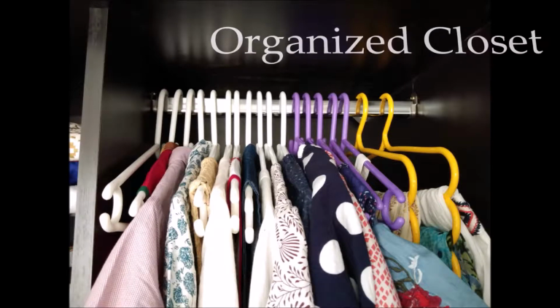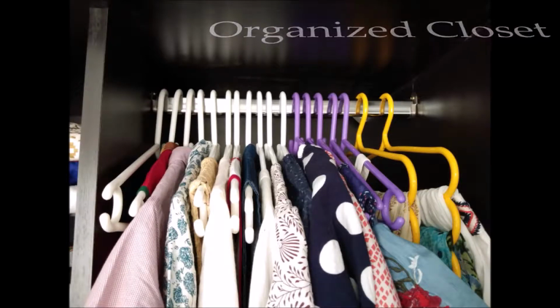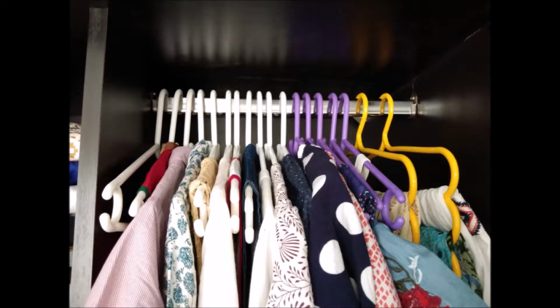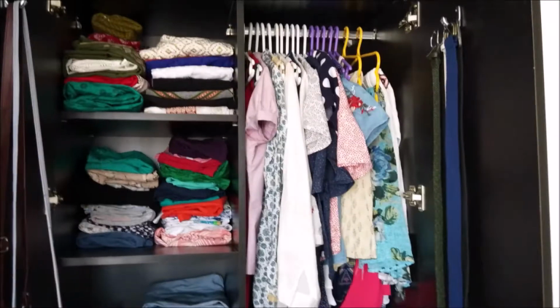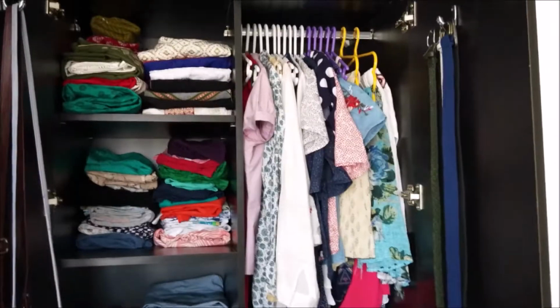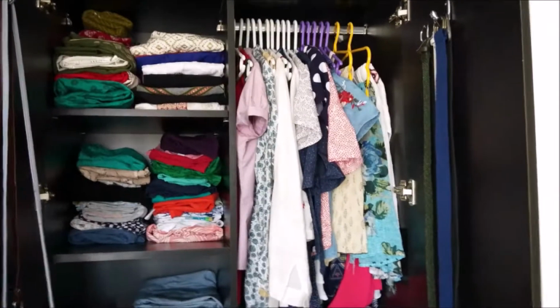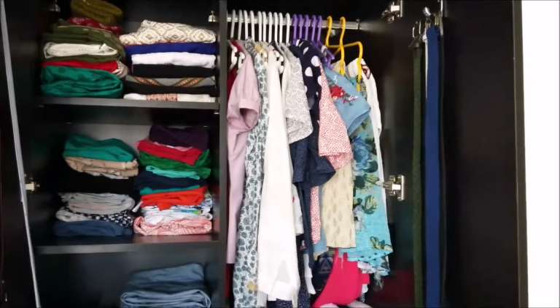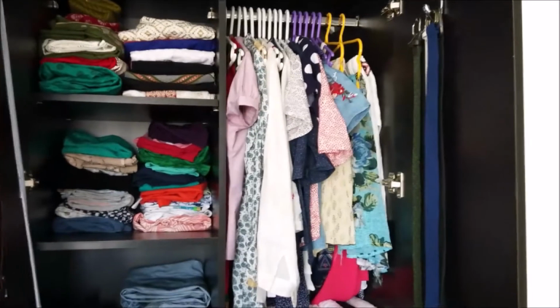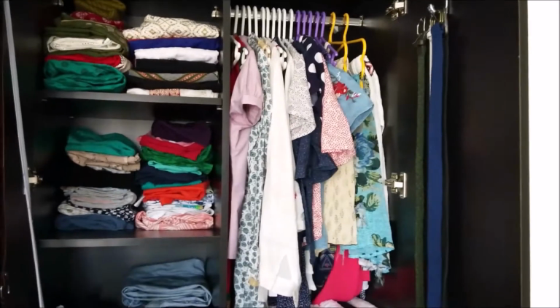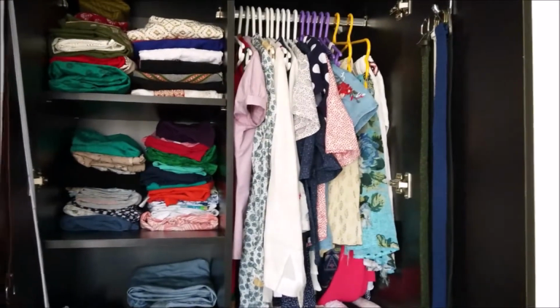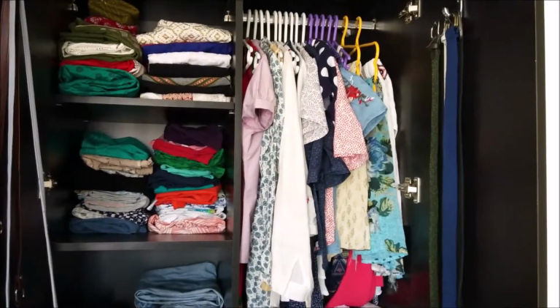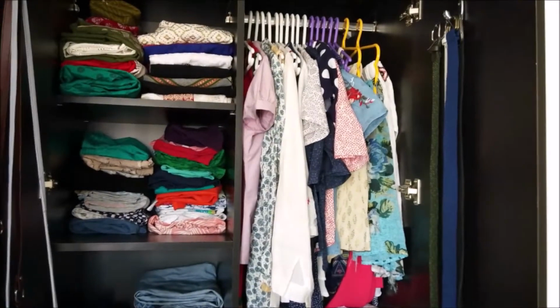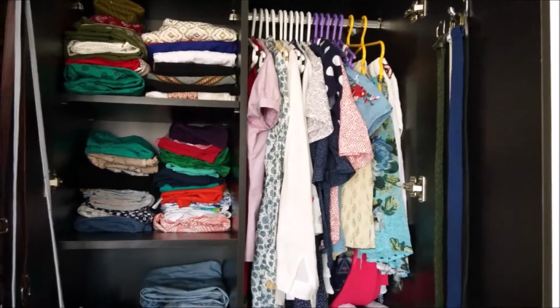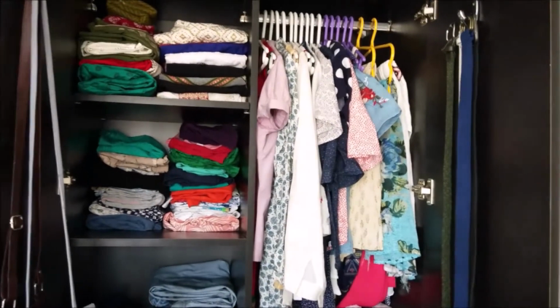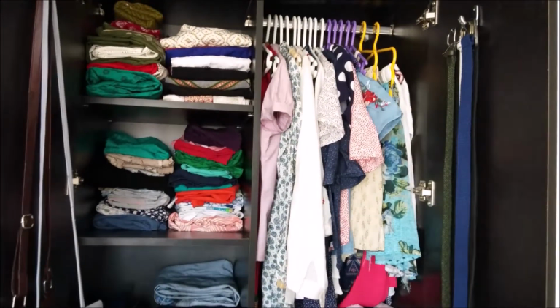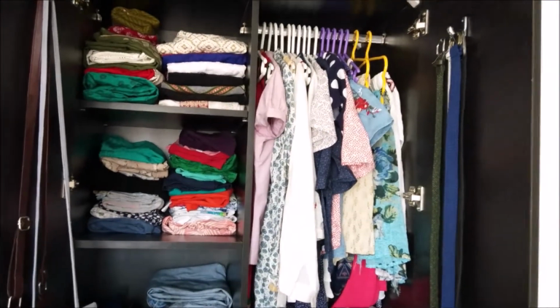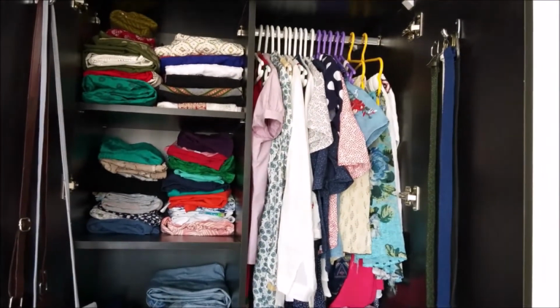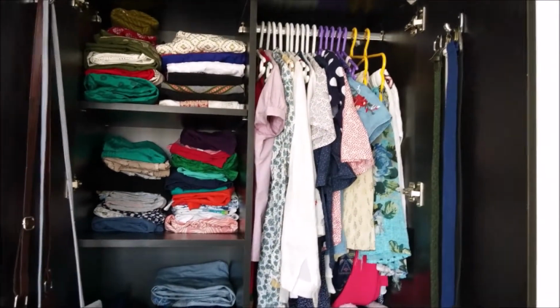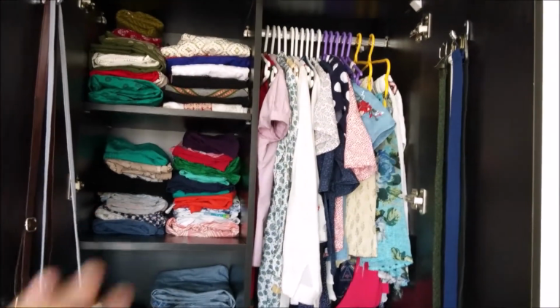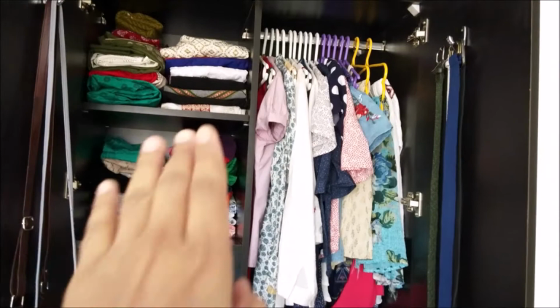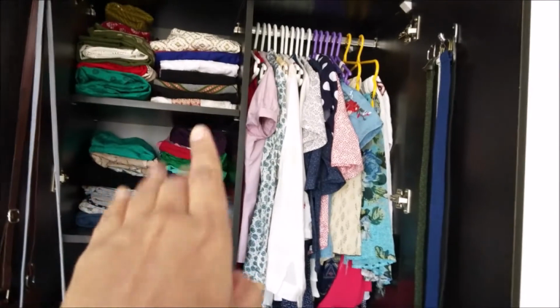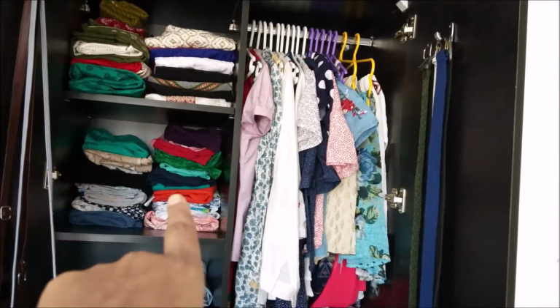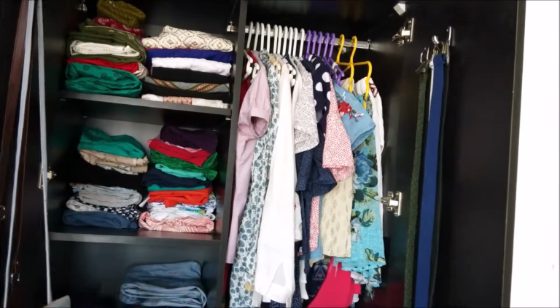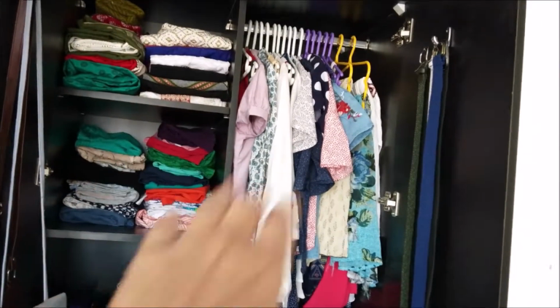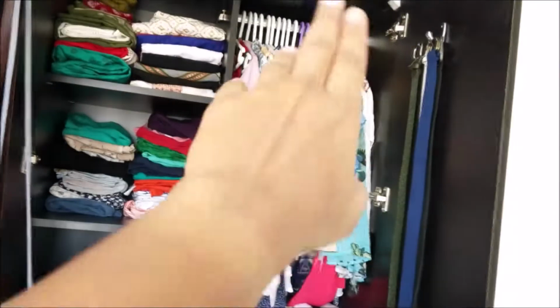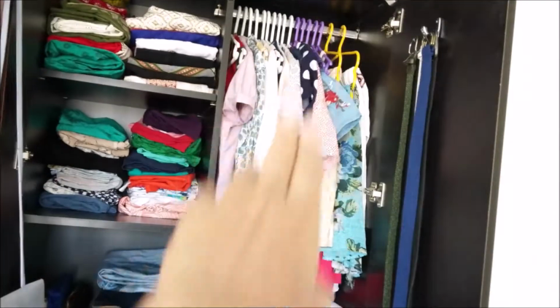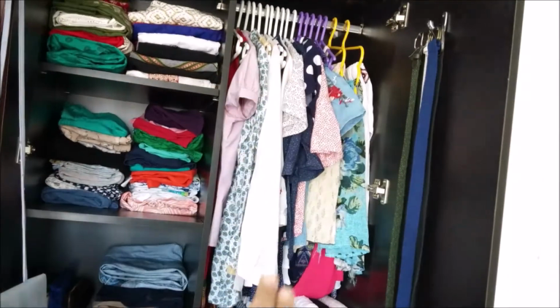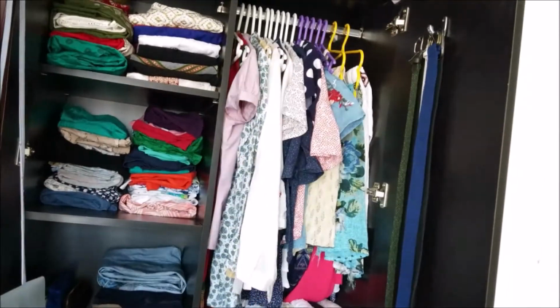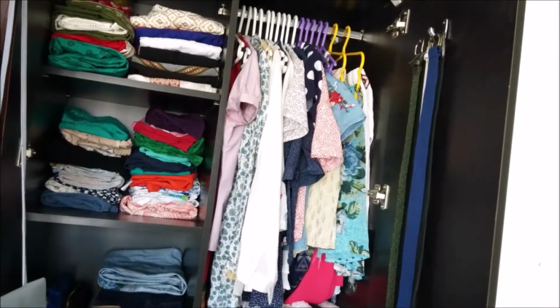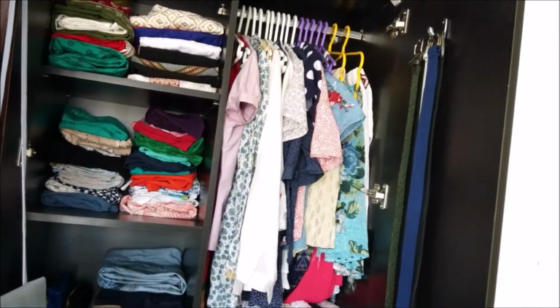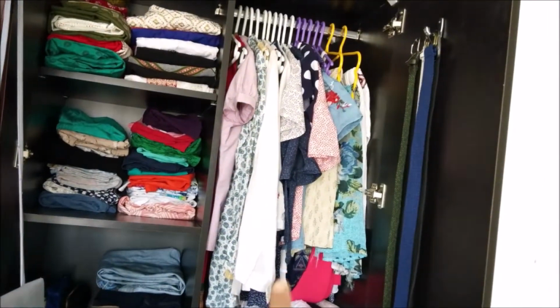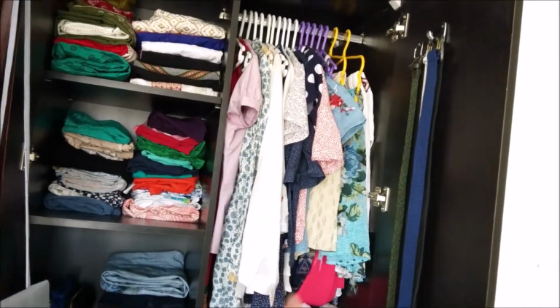The next thing I did is to identify the easy access area for daily needs and then keep clothes in that place.